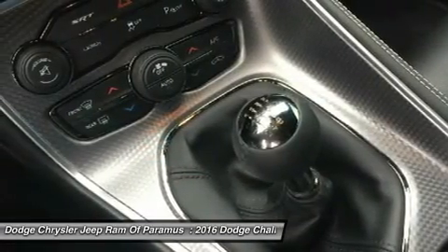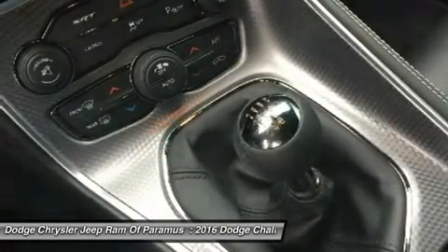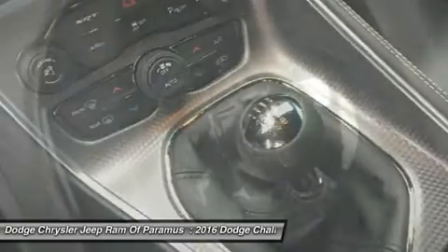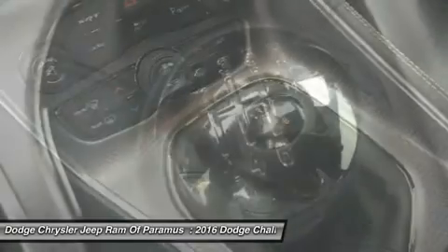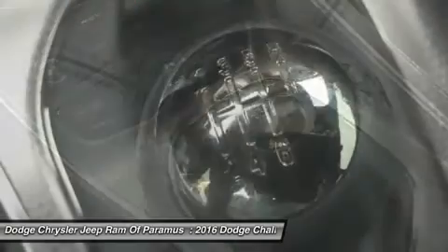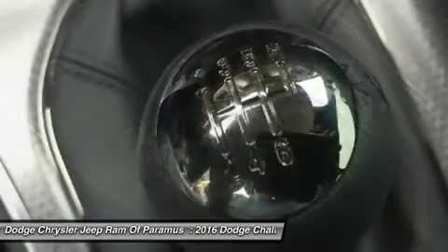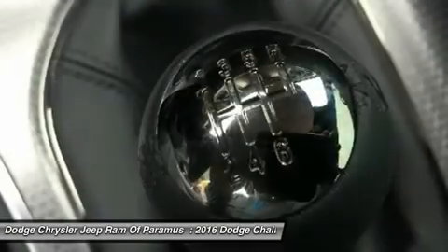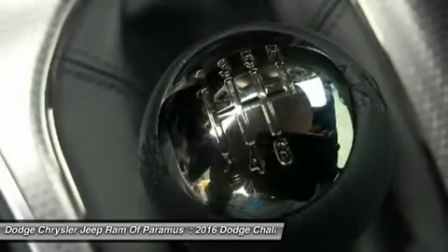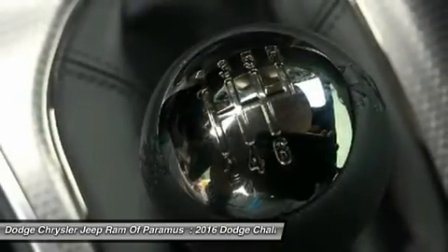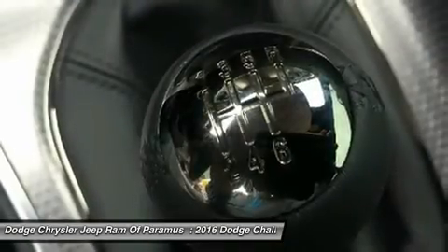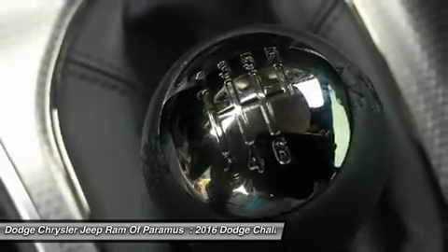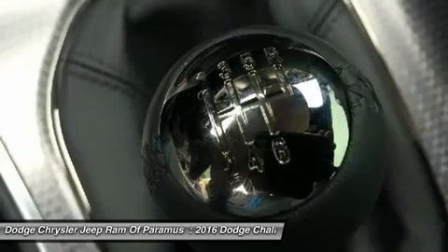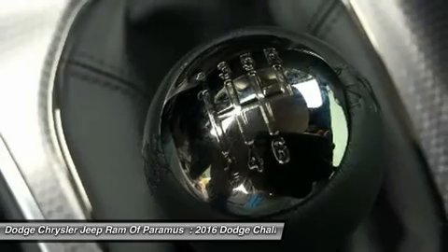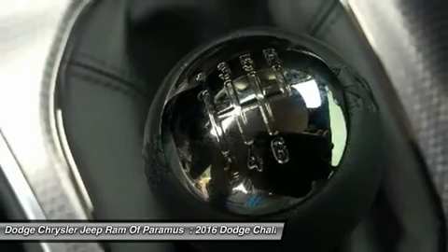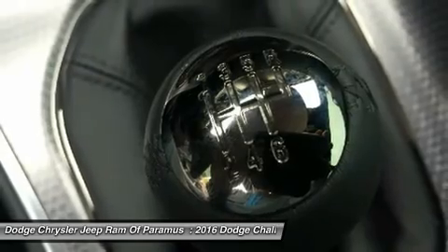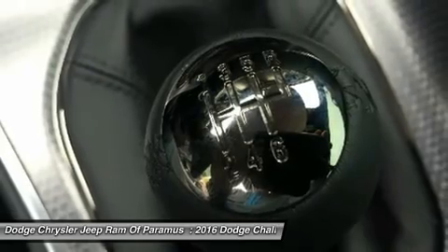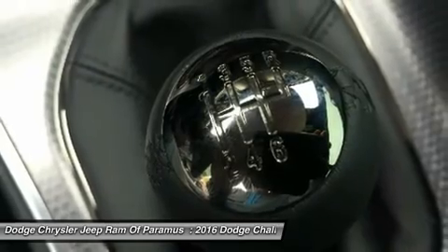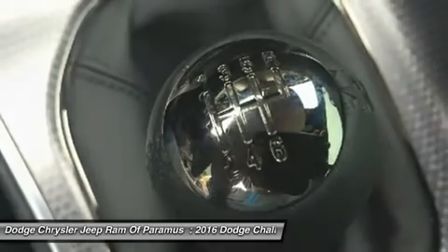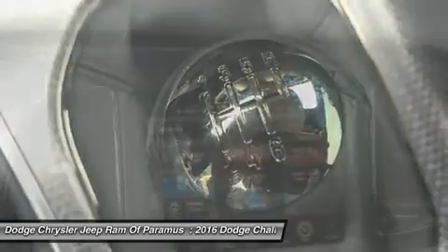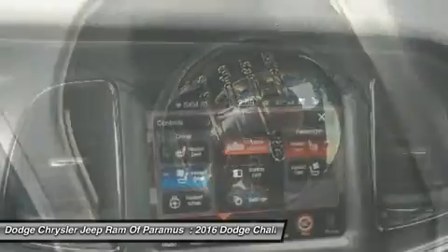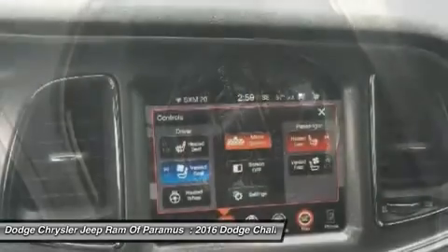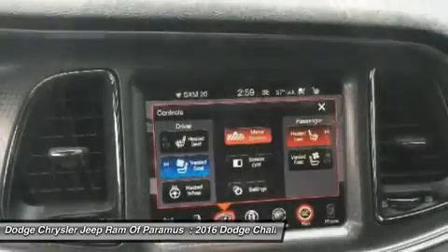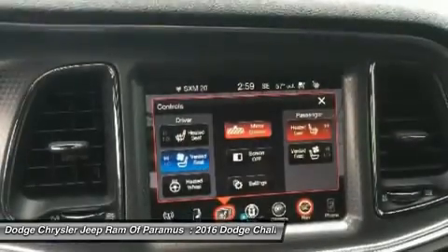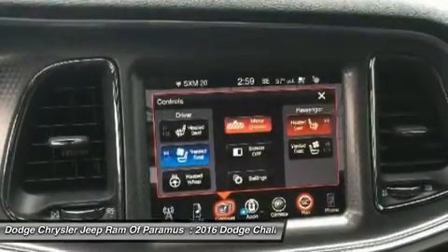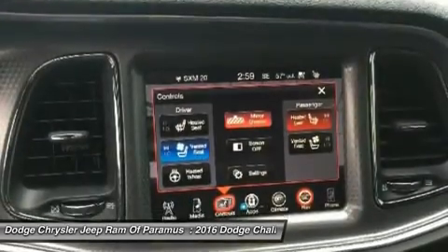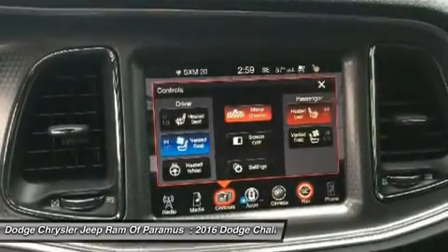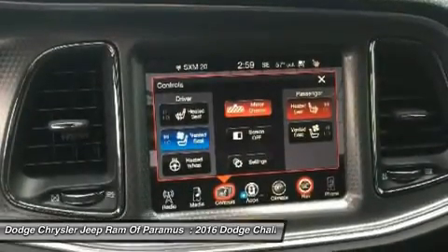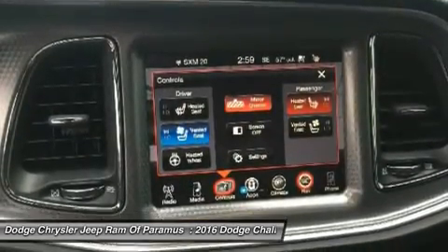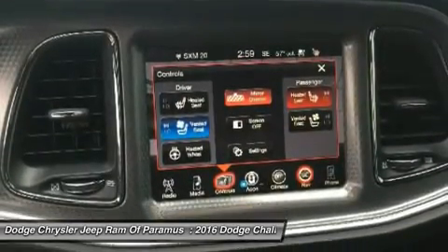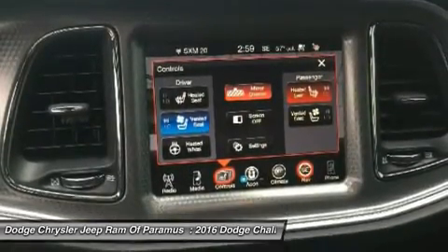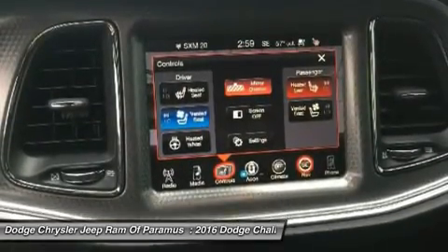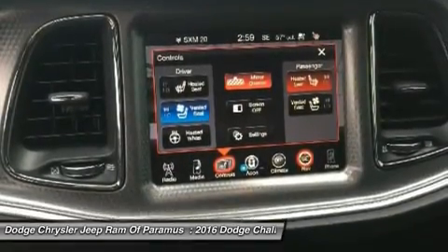Bluetooth, adjustable steering wheel, power steering, aluminum wheels, four-wheel disc brakes.